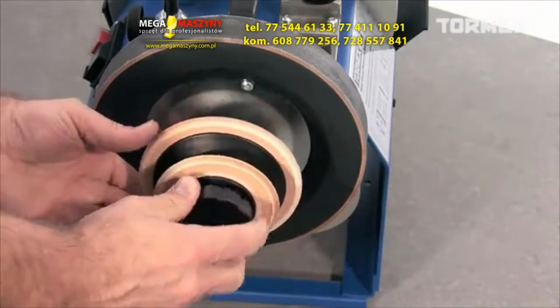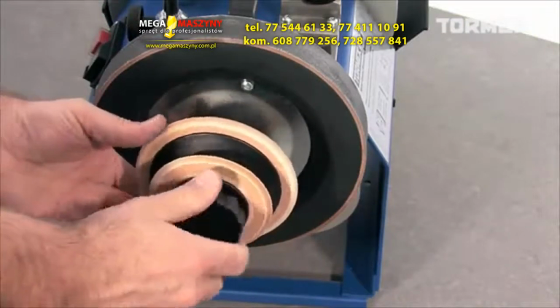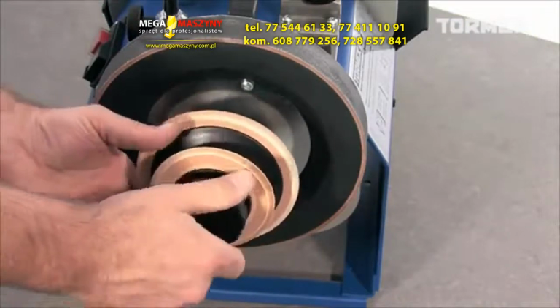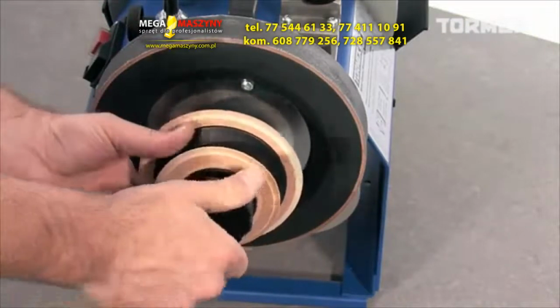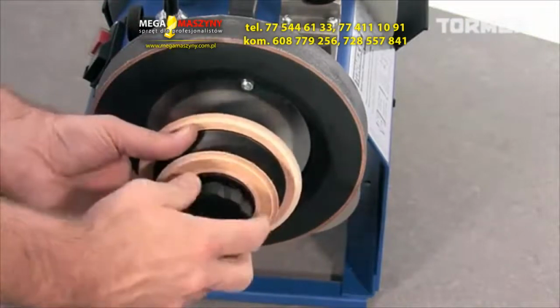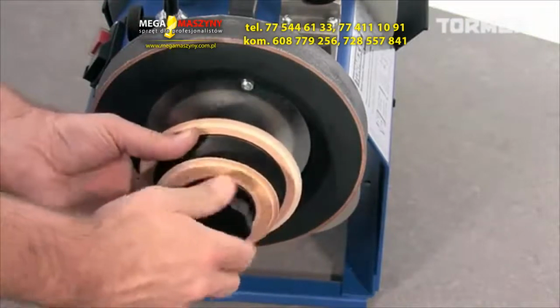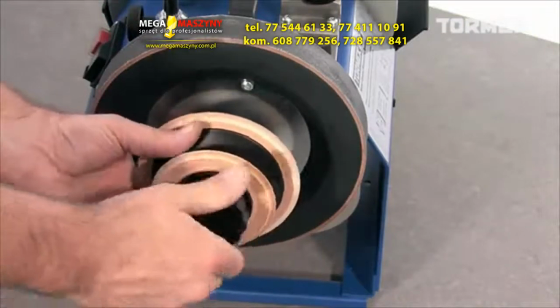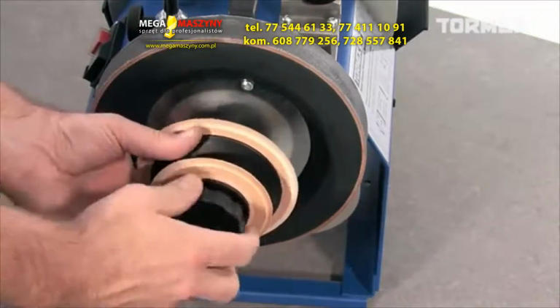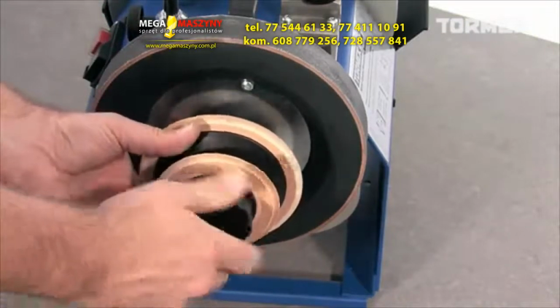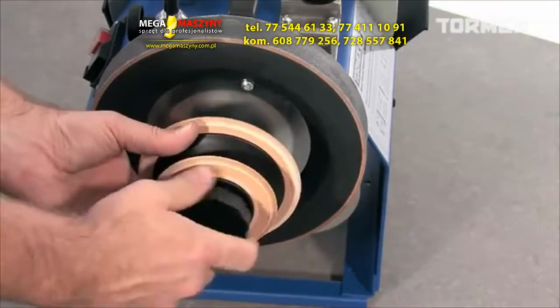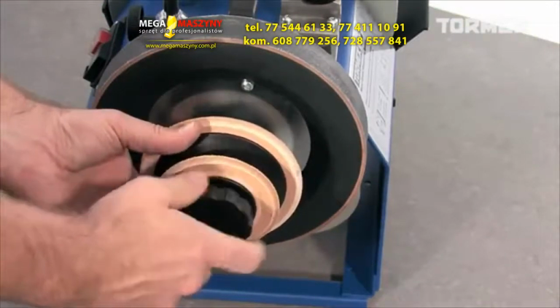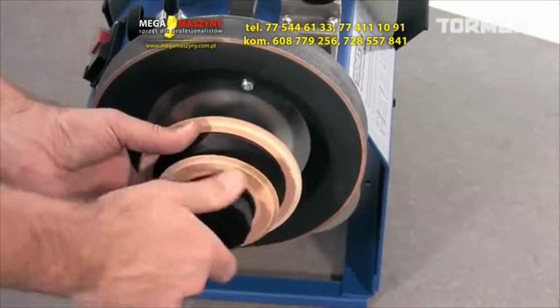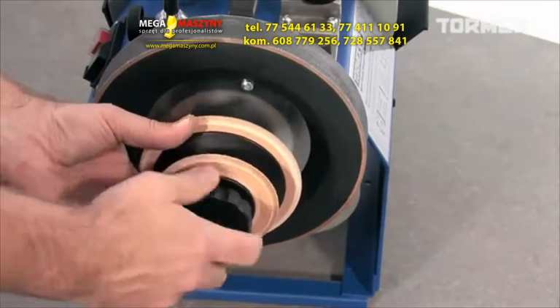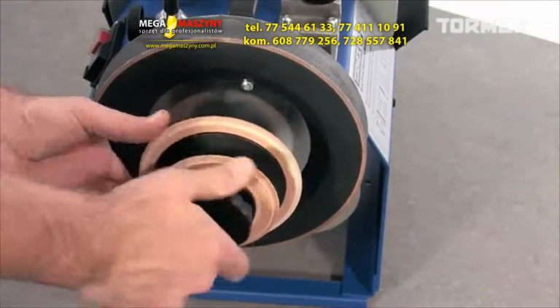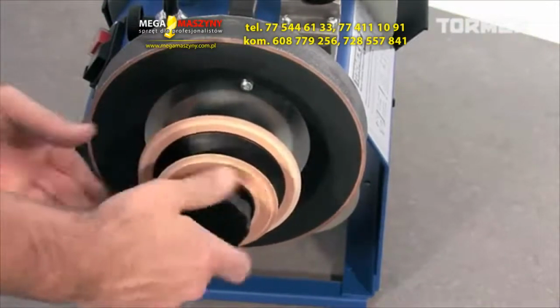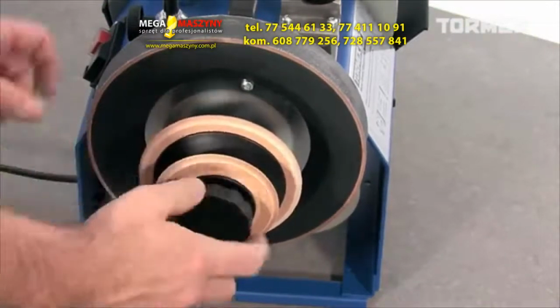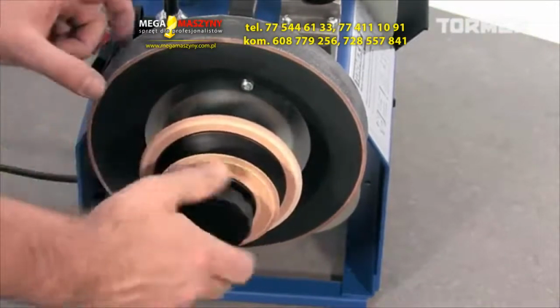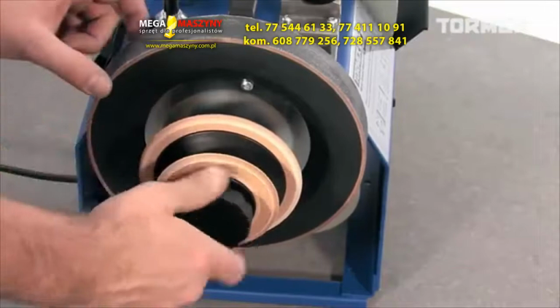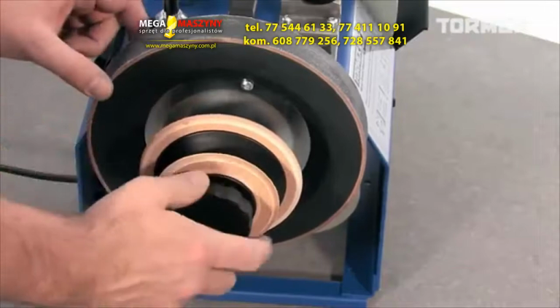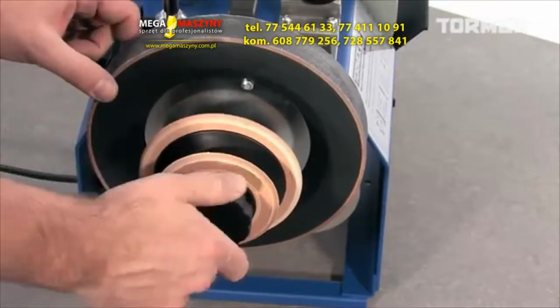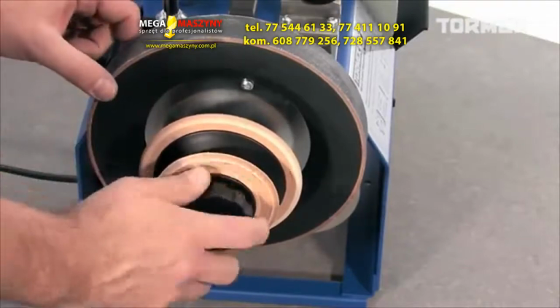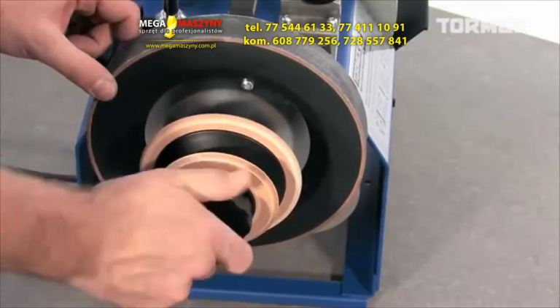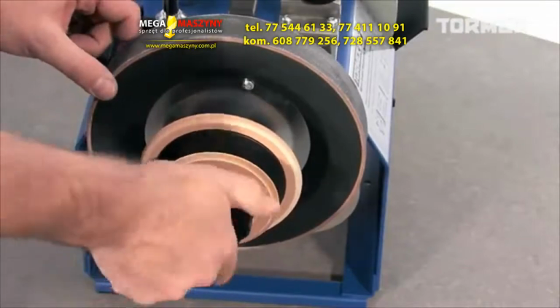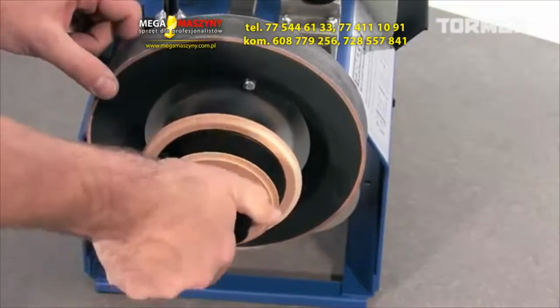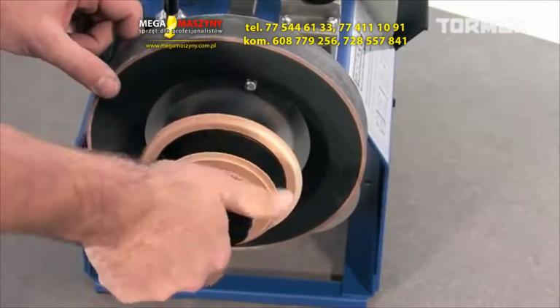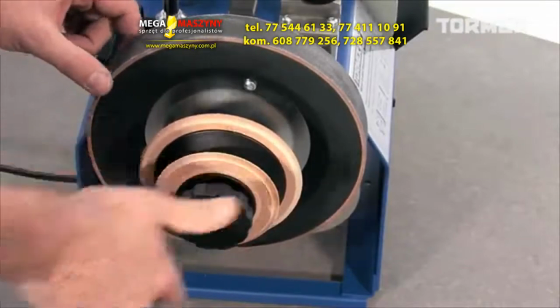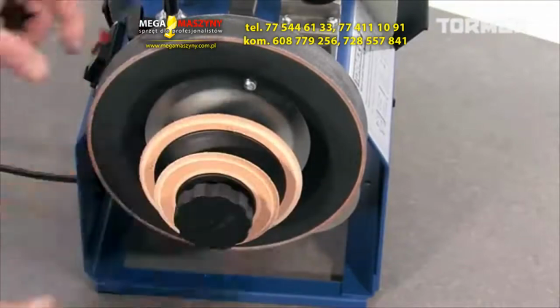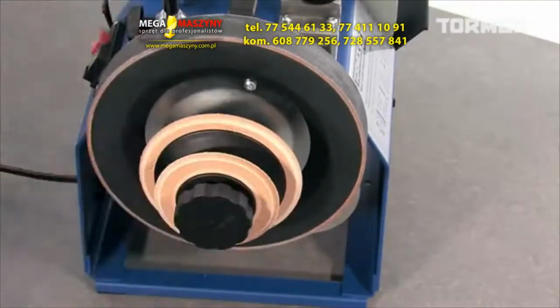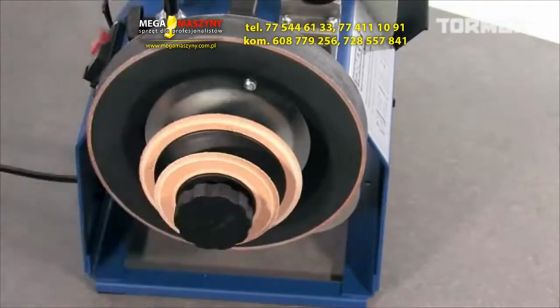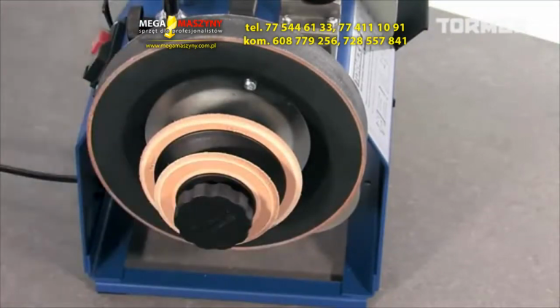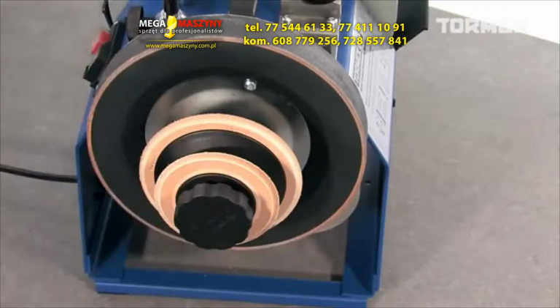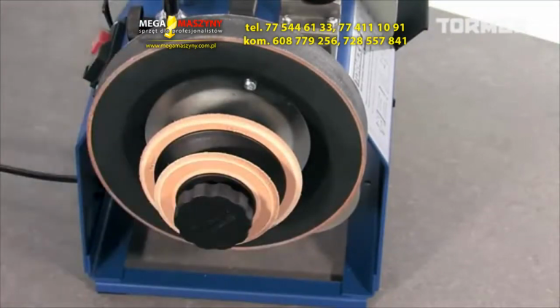The discs are changeable, so you can easily replace a worn disc with a new one.